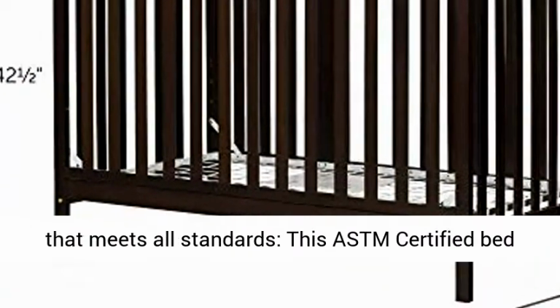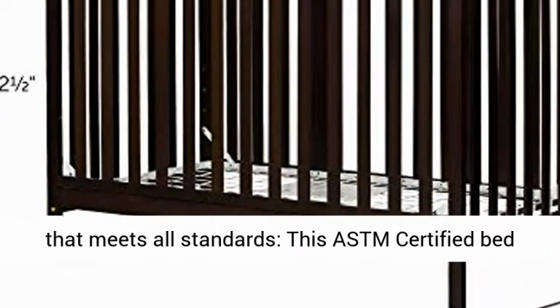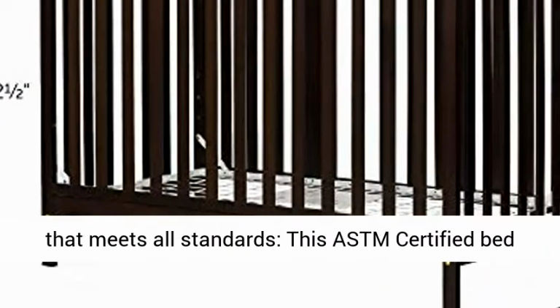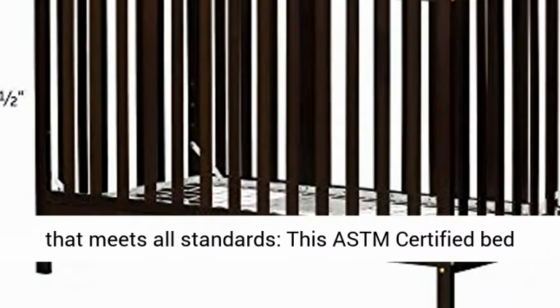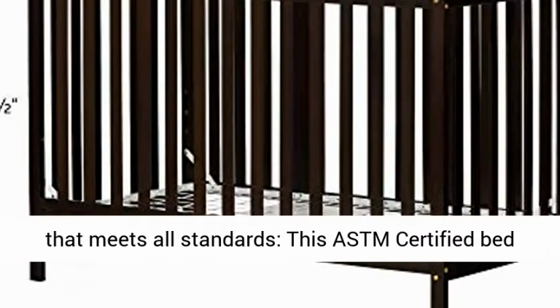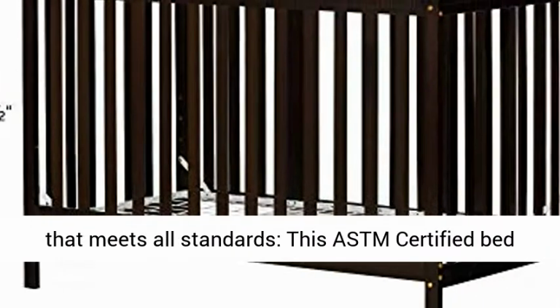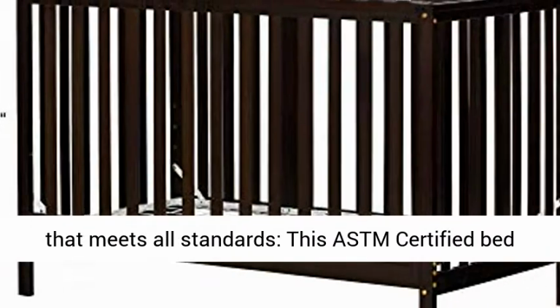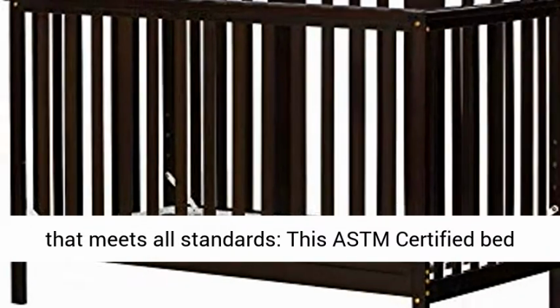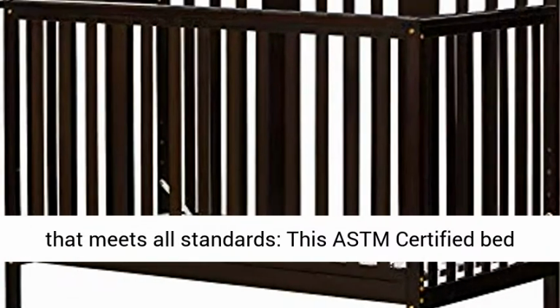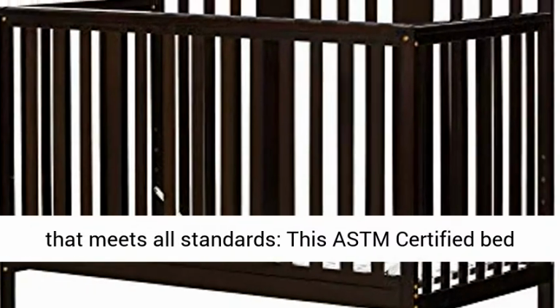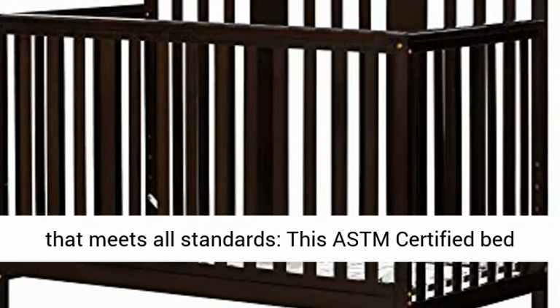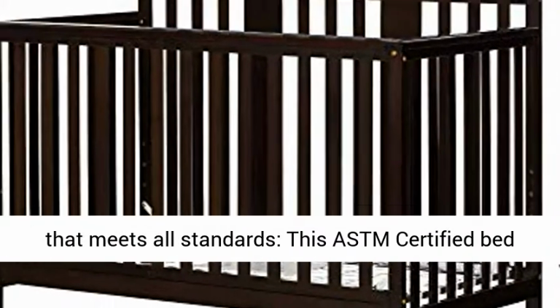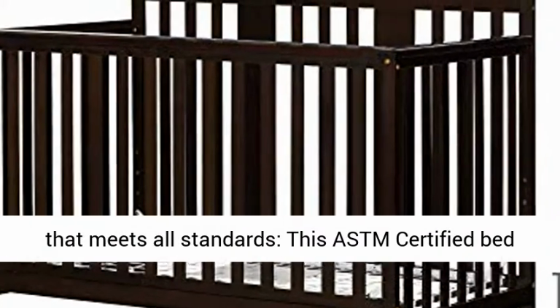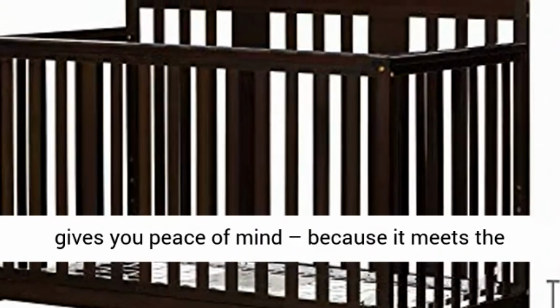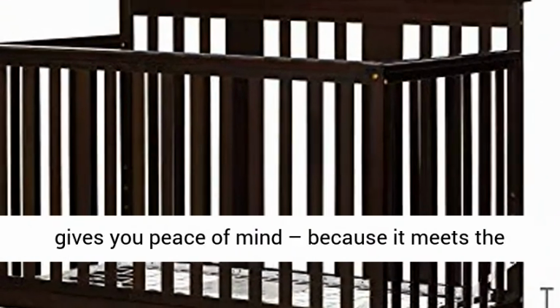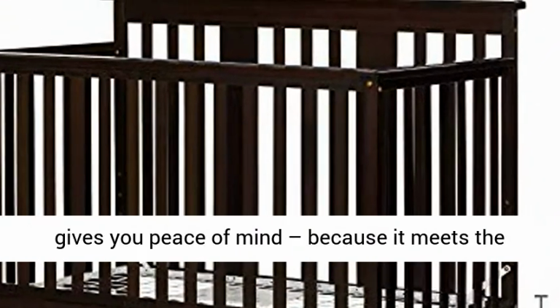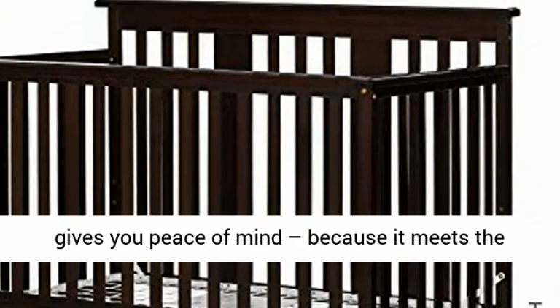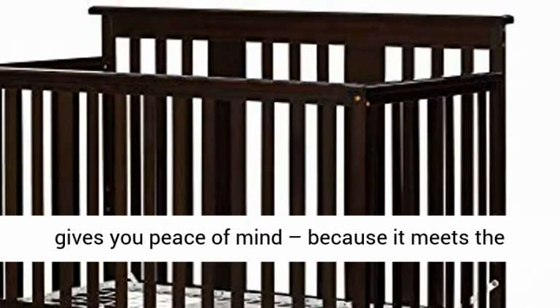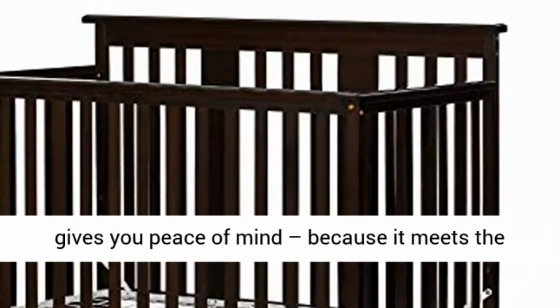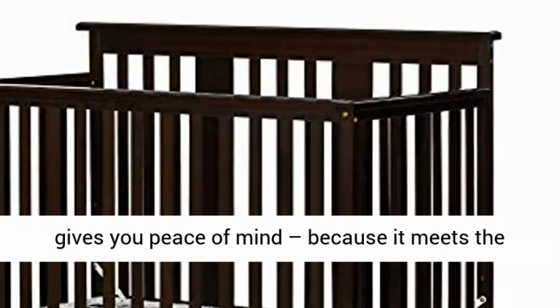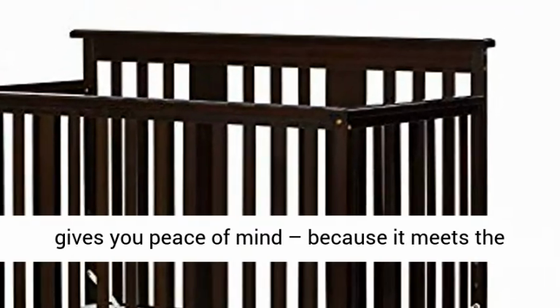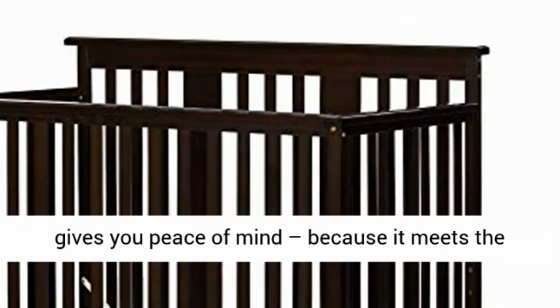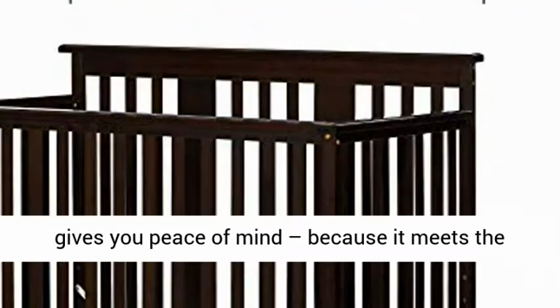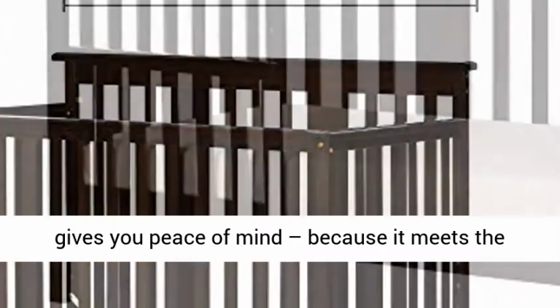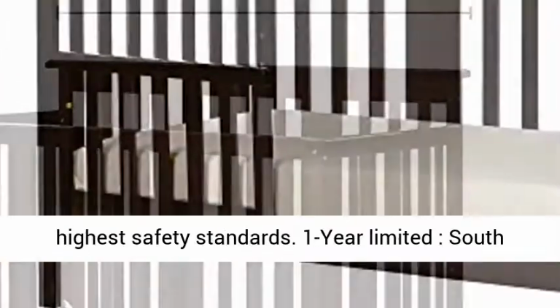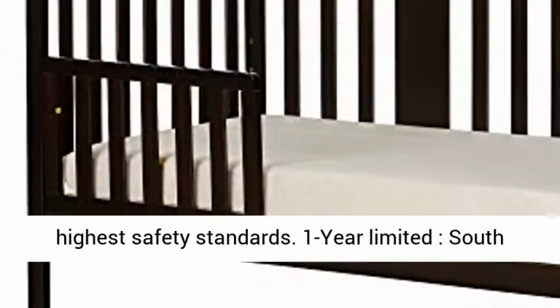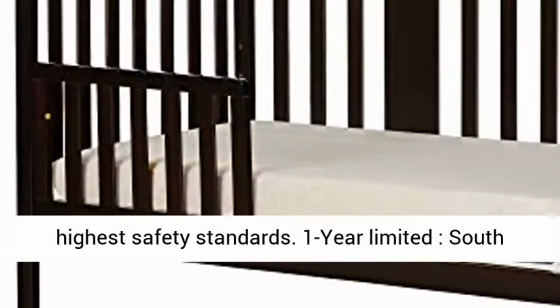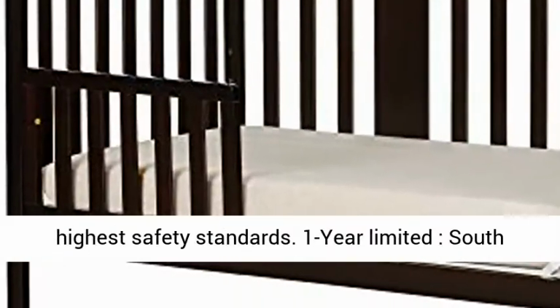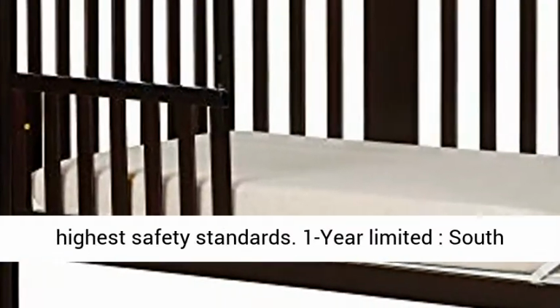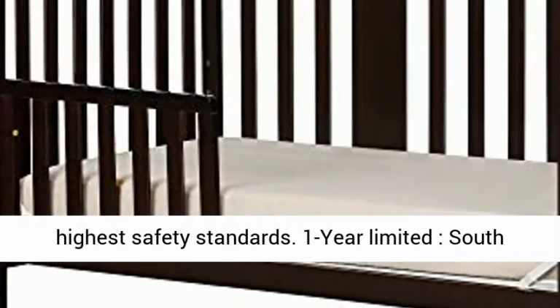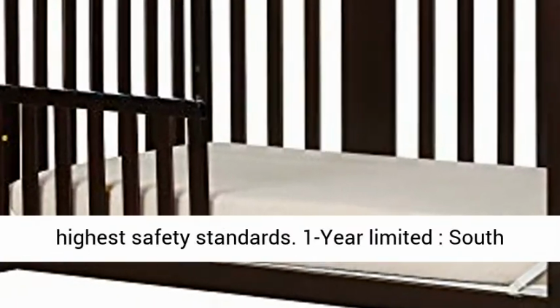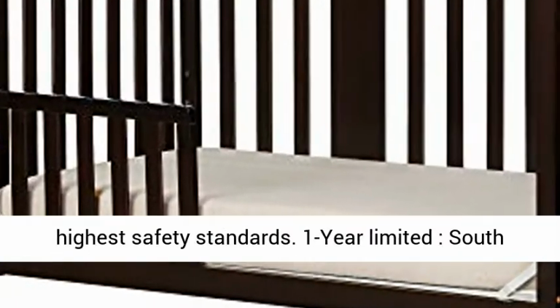A crib that meets all standards — this ASTM certified bed gives you peace of mind because it meets the highest safety standards.